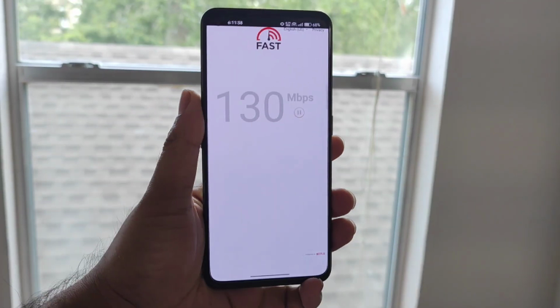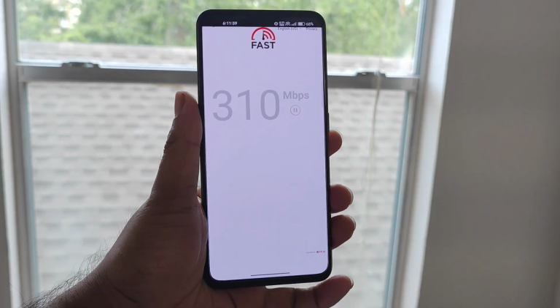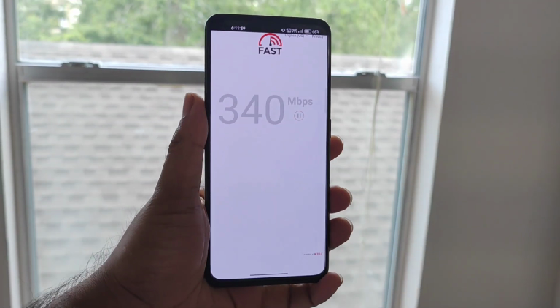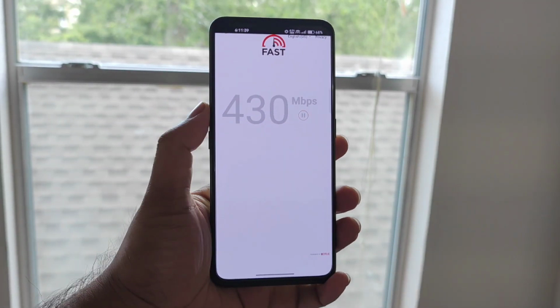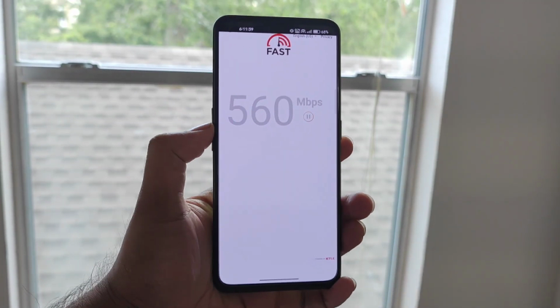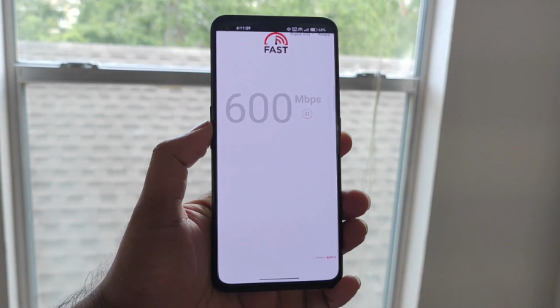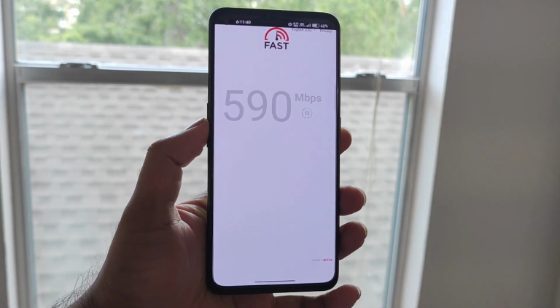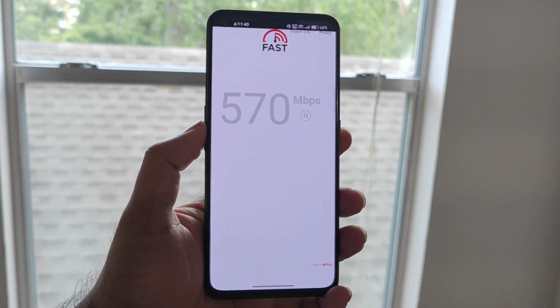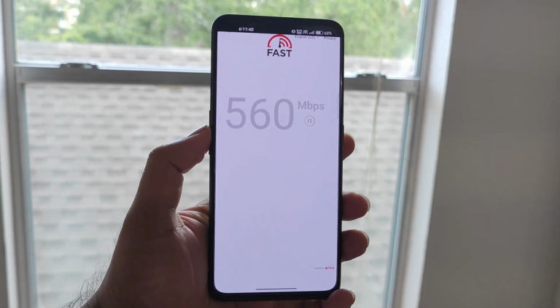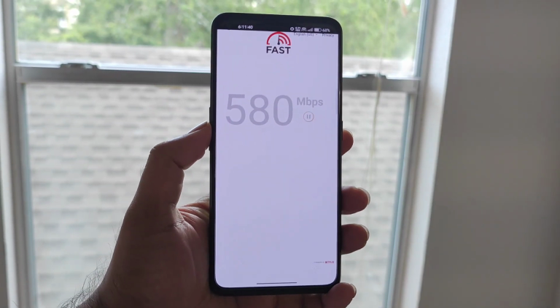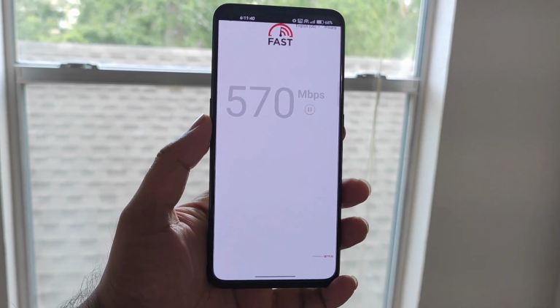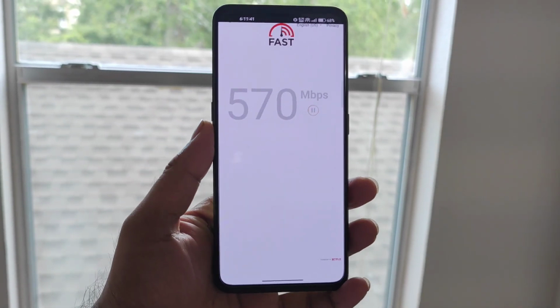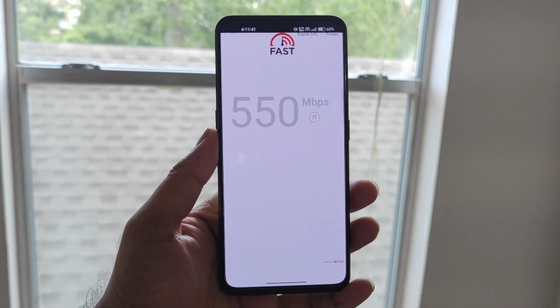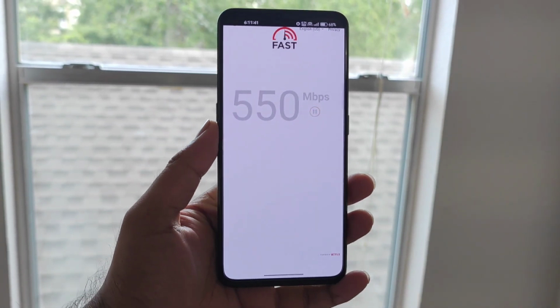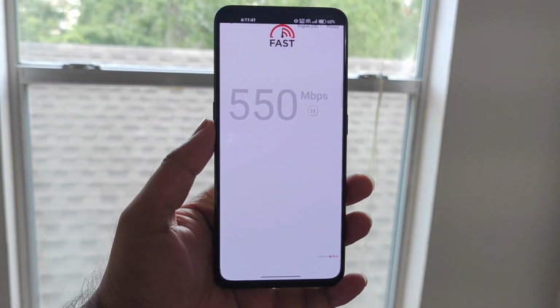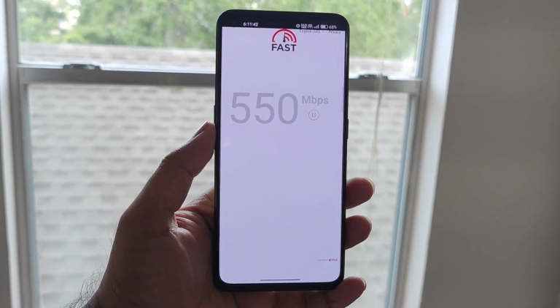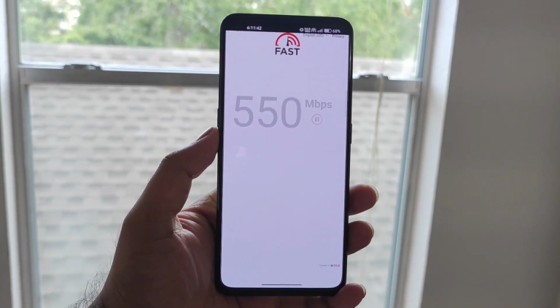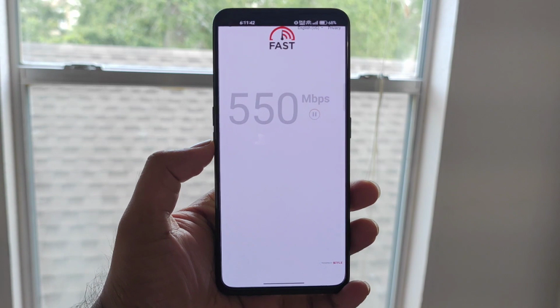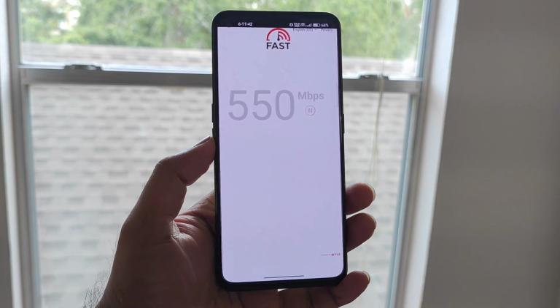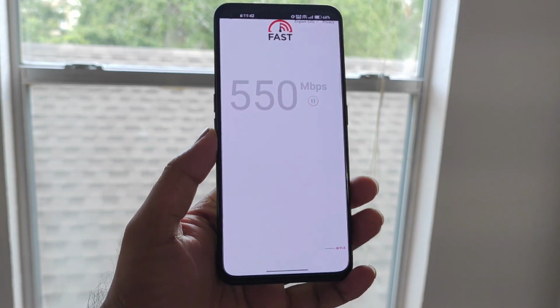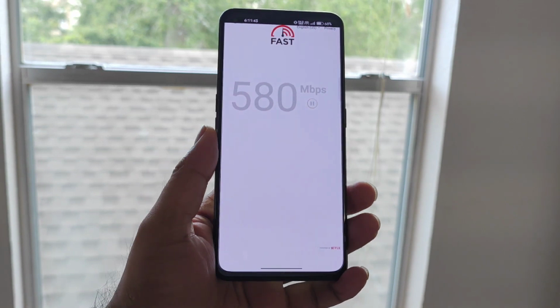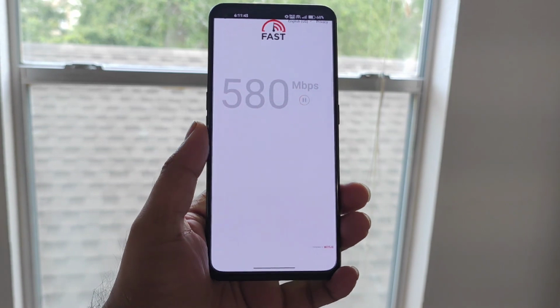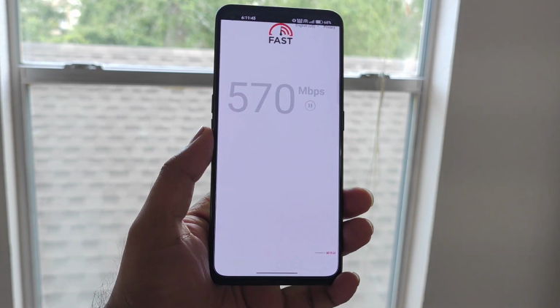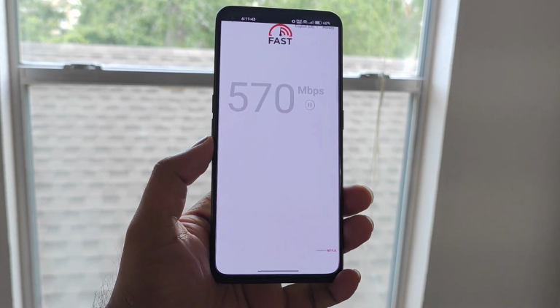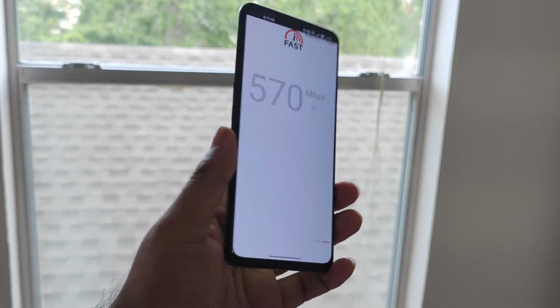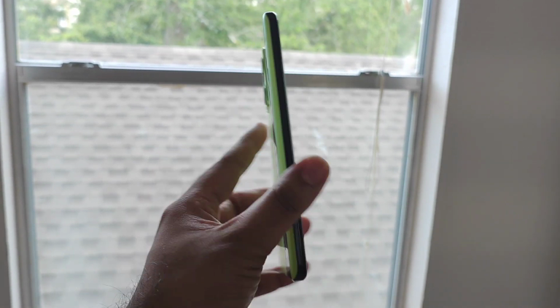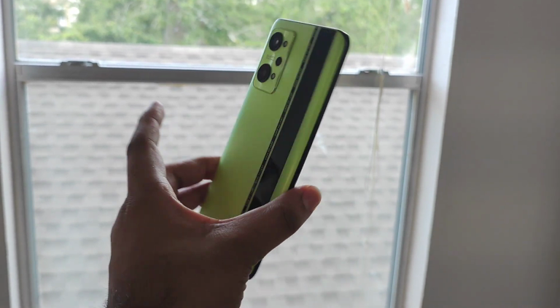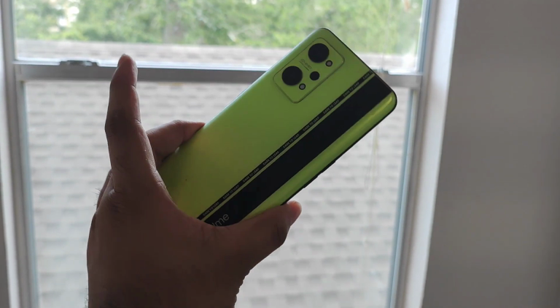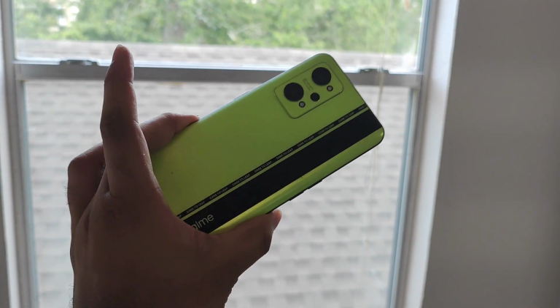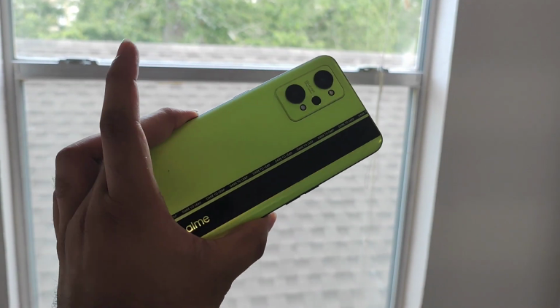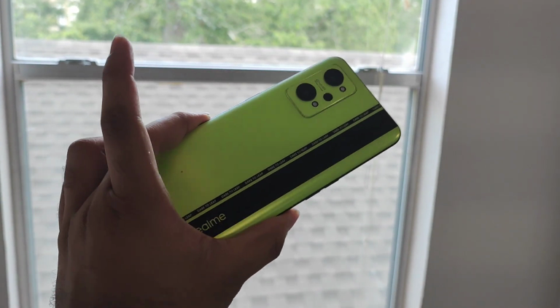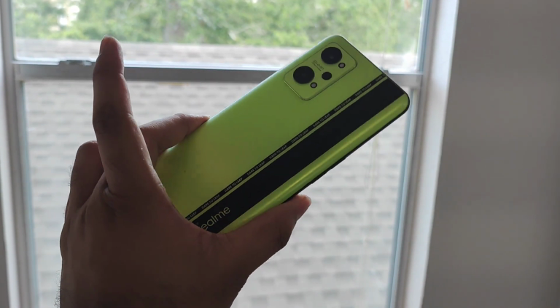Hi friends, welcome back to my channel SciTecher. In this video I am going to do the 600 Mbps Wi-Fi speed test in the Realme GT Neo2 device.